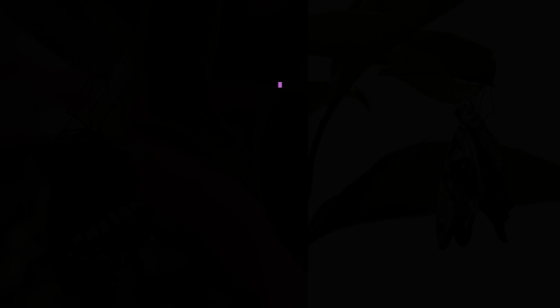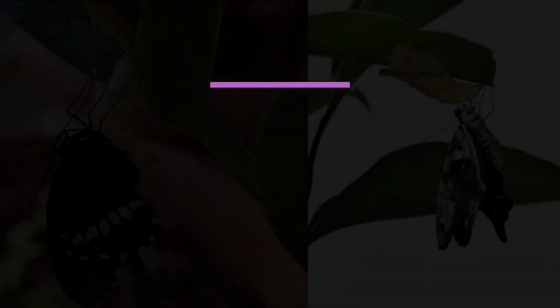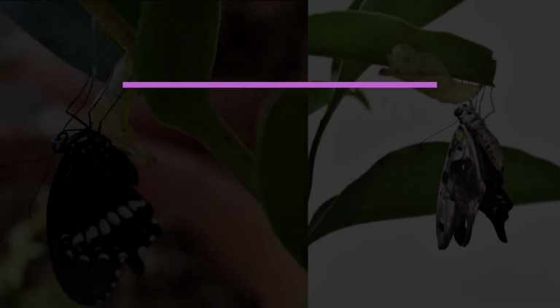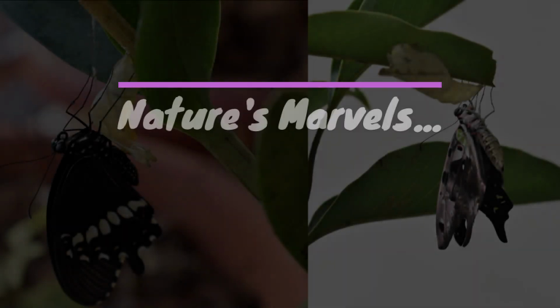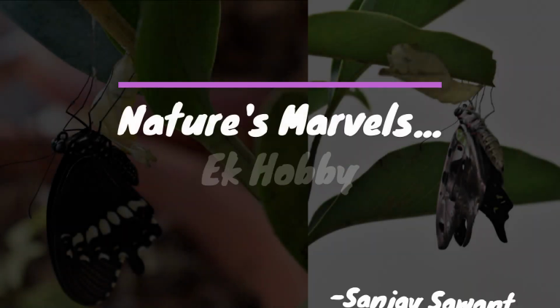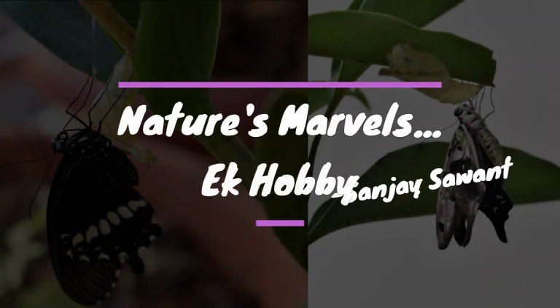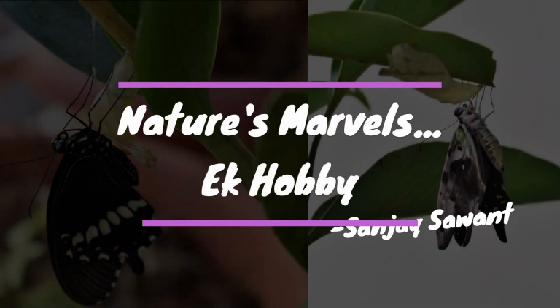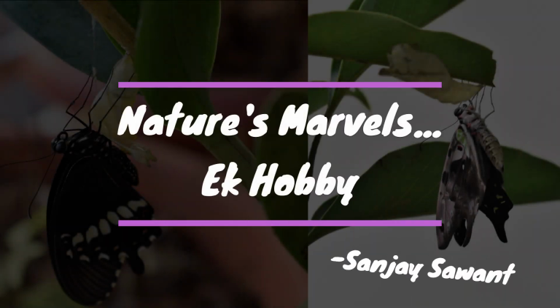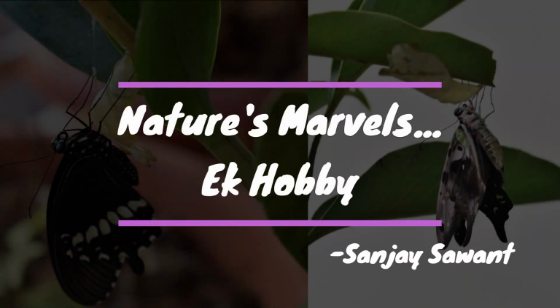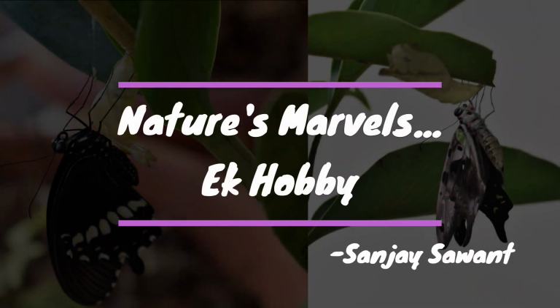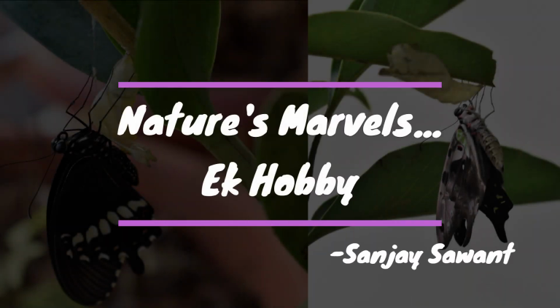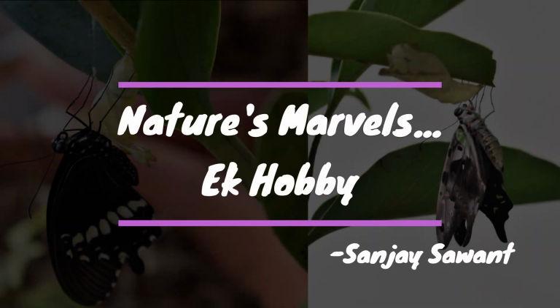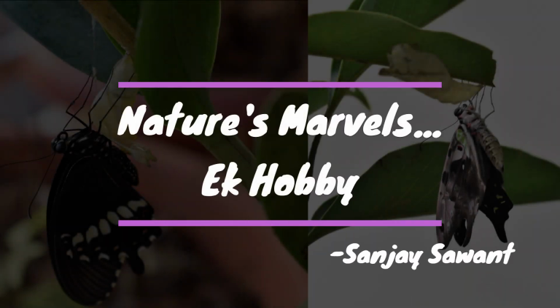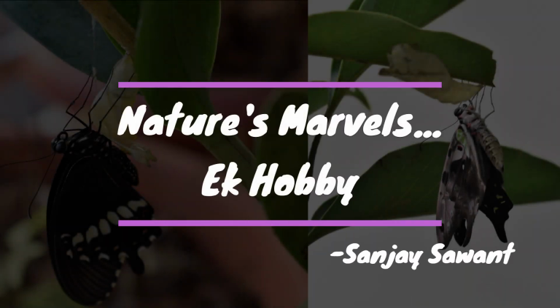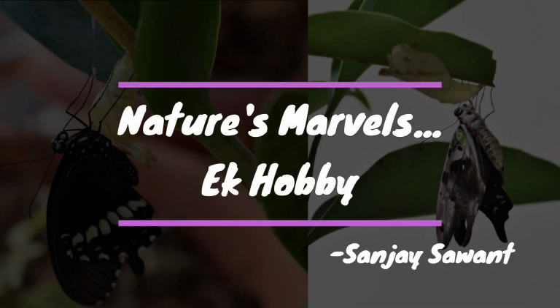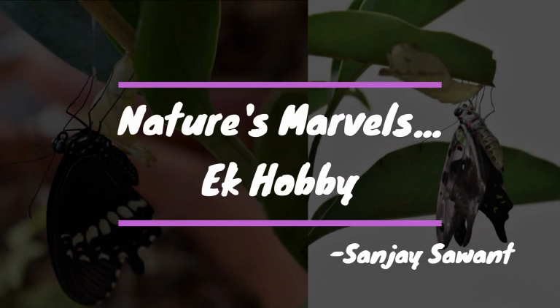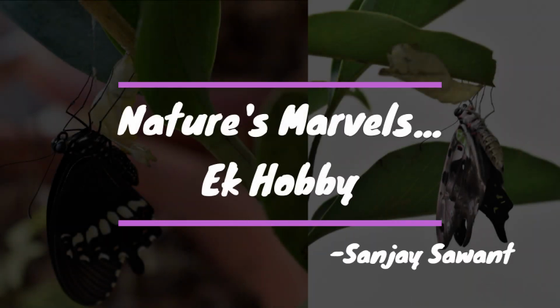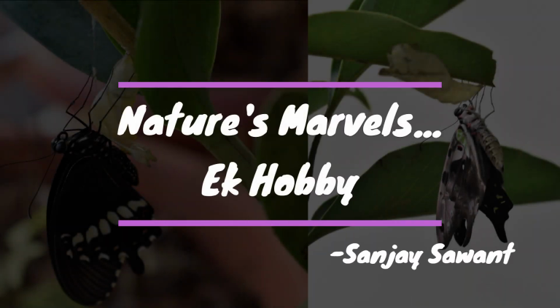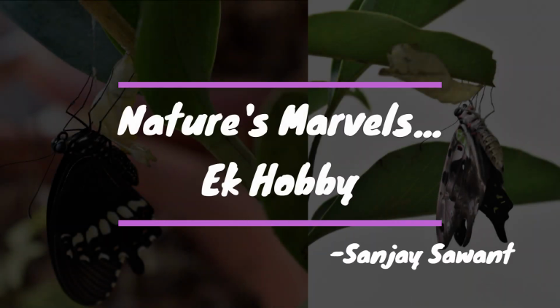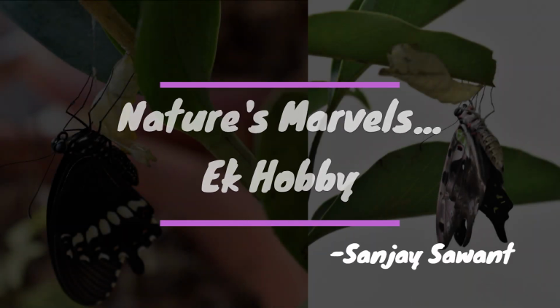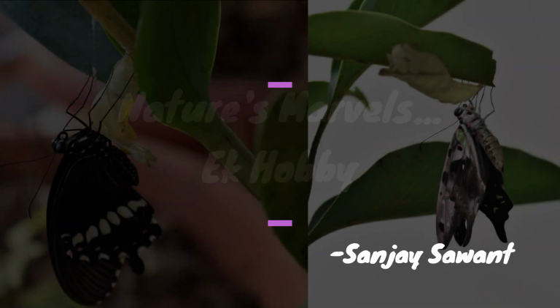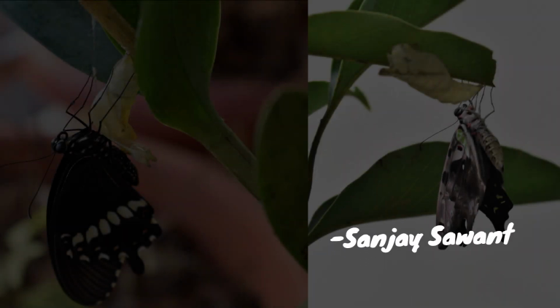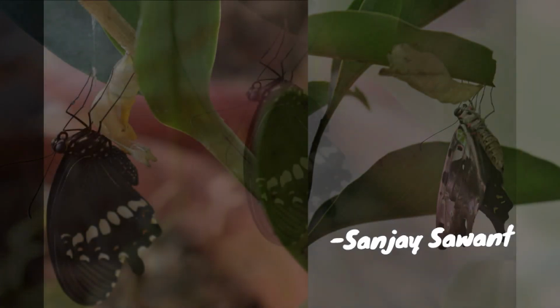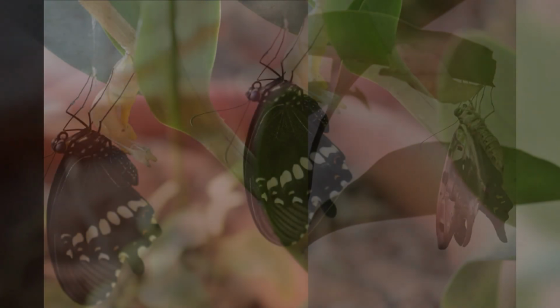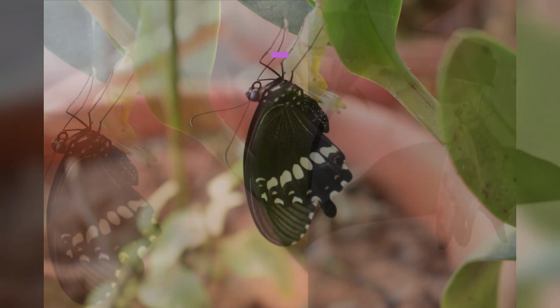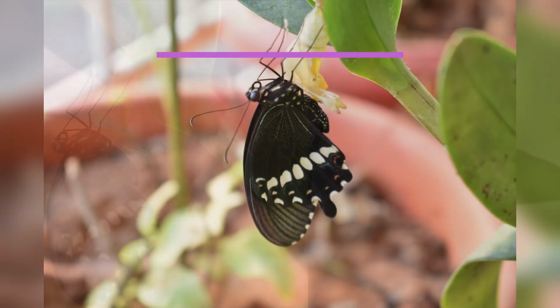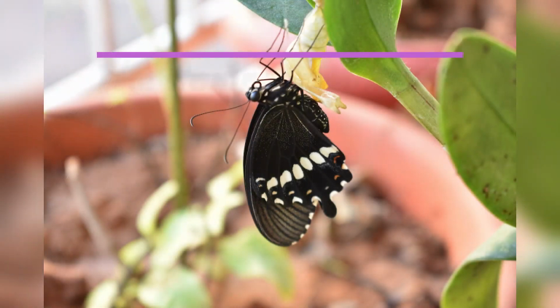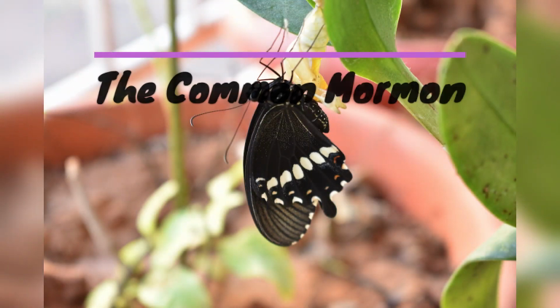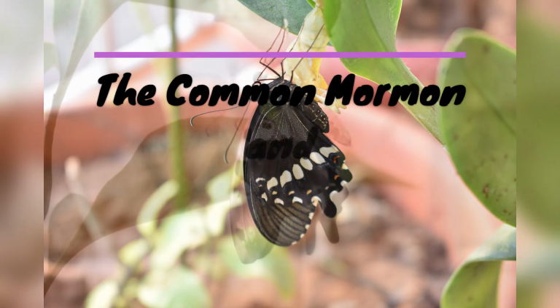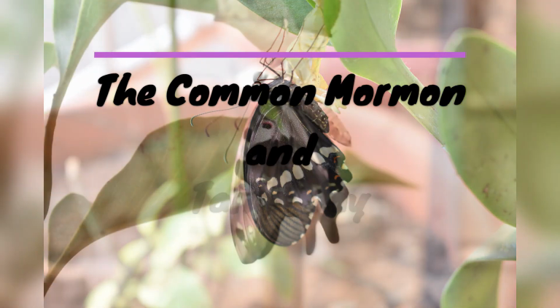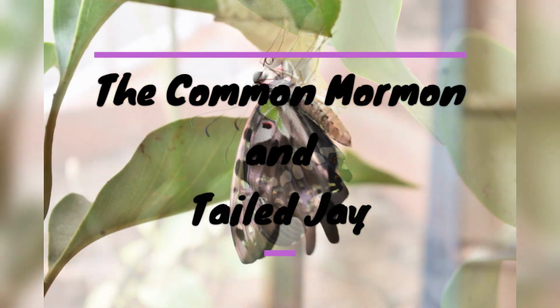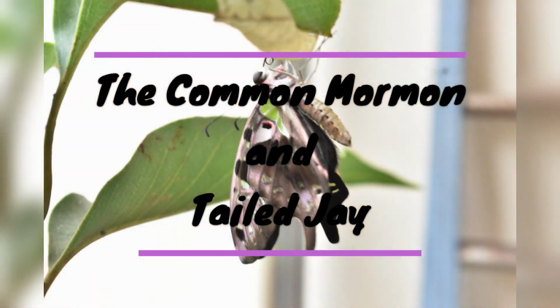Welcome back to Nature's Marvels, Ek Hobby. Today's marvels are the Common Mormon and Tailed Jay.